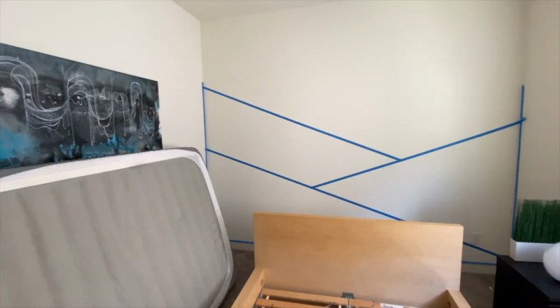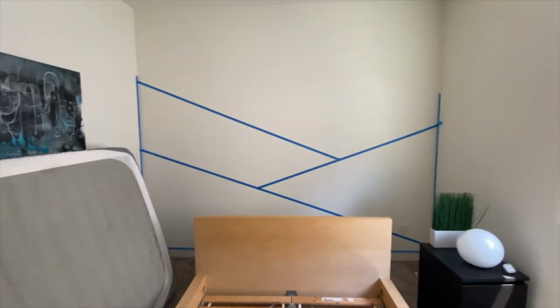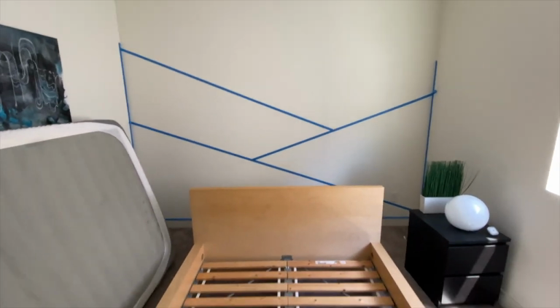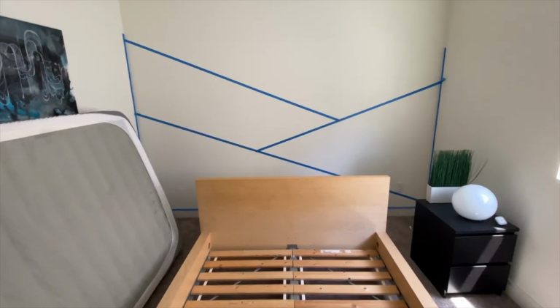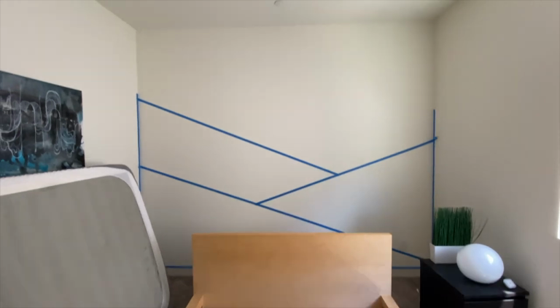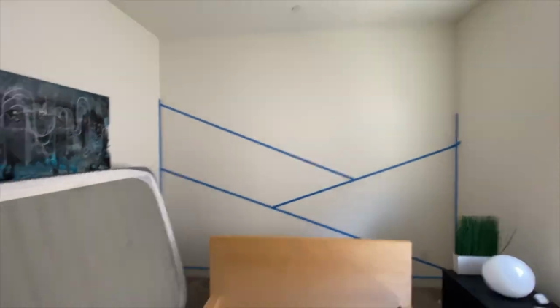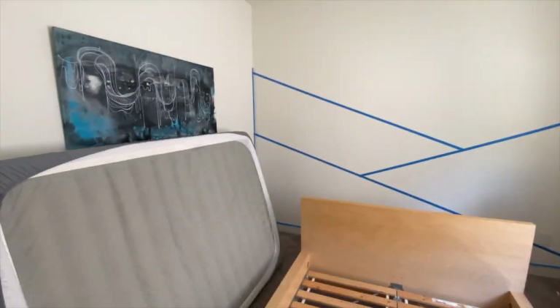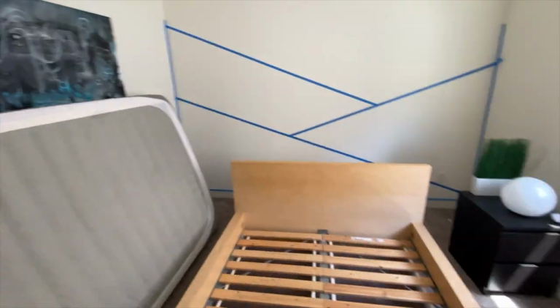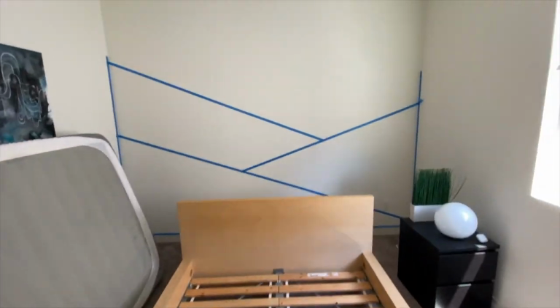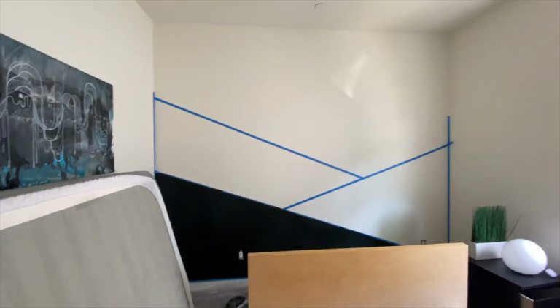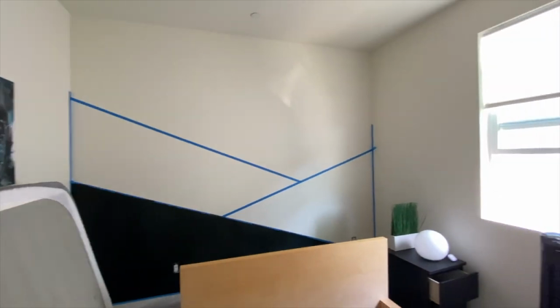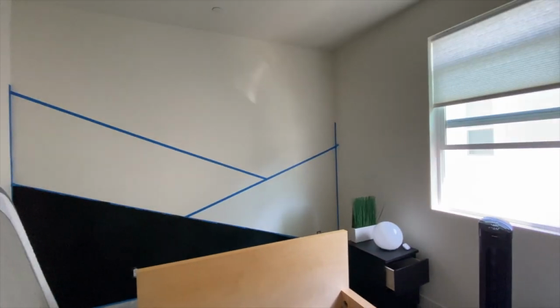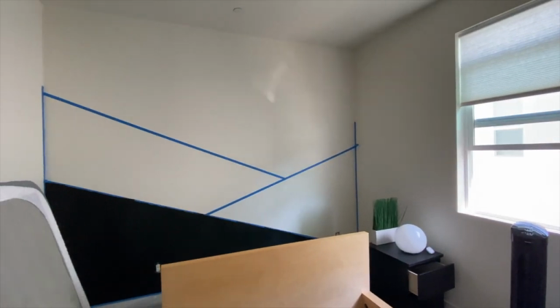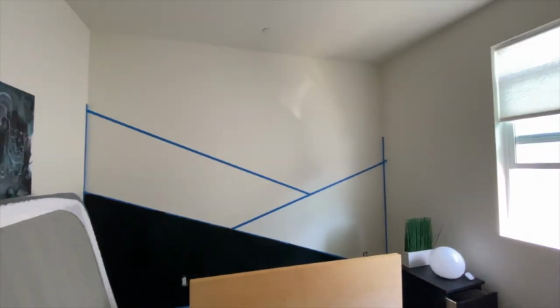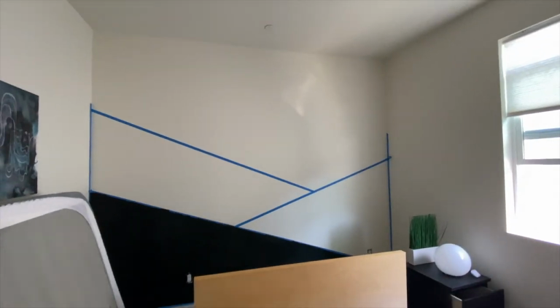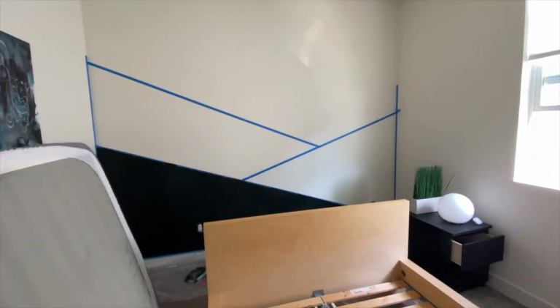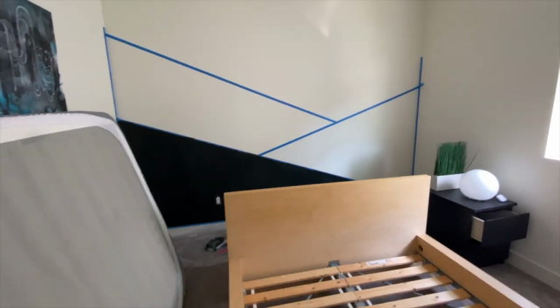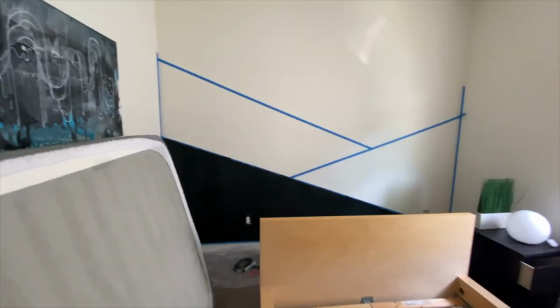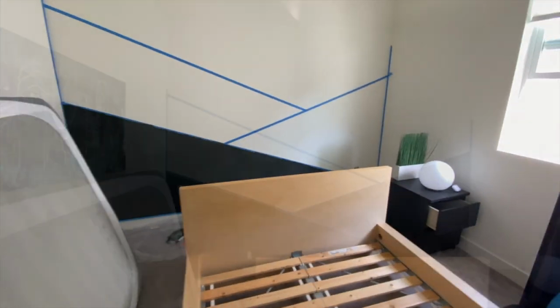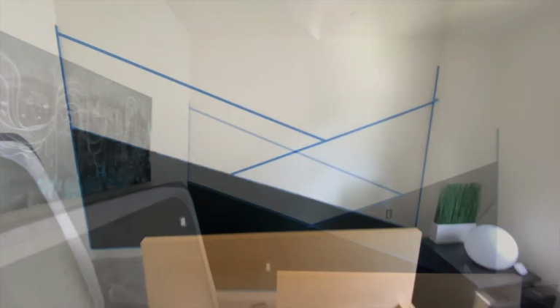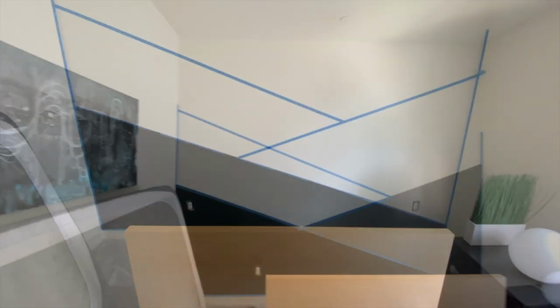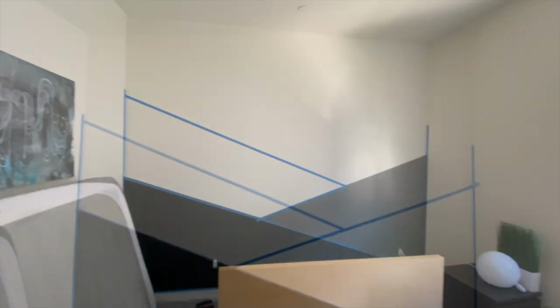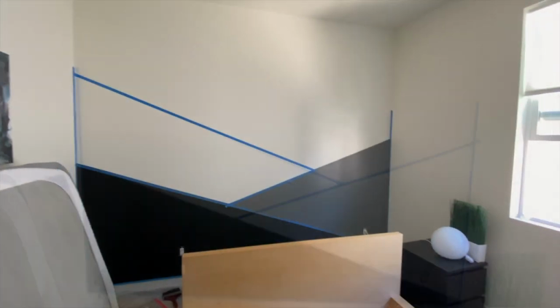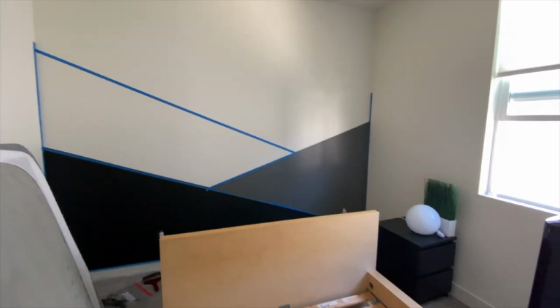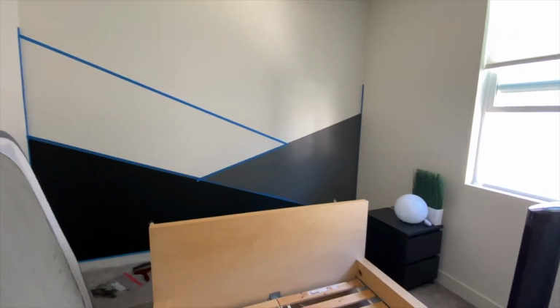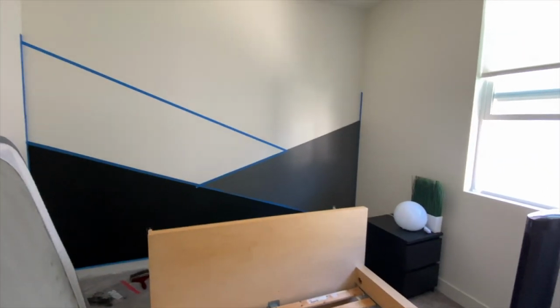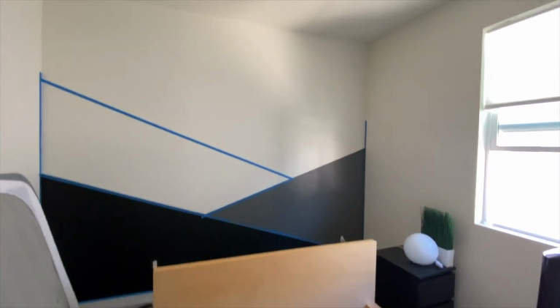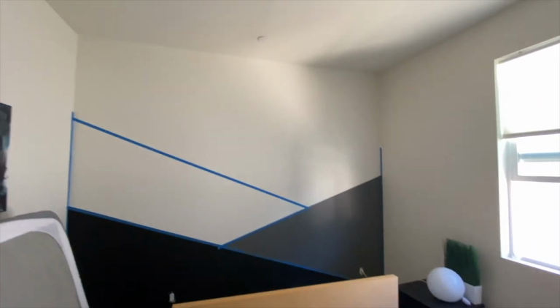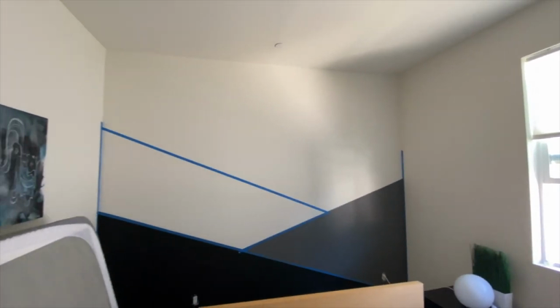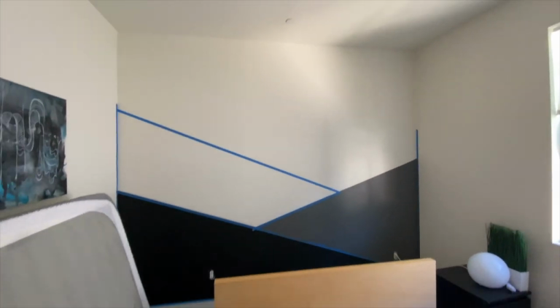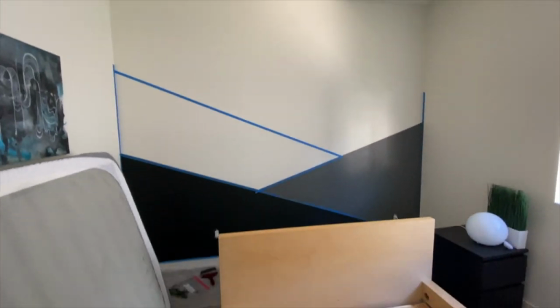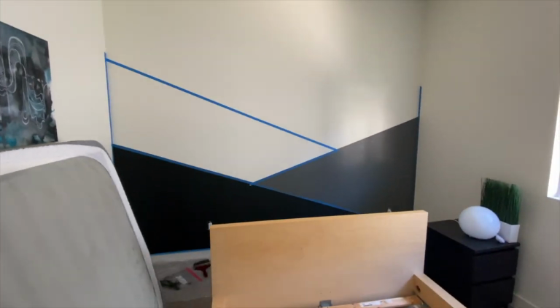All these paints are leftover from my previous project, so I didn't have to buy any new paint for this project.